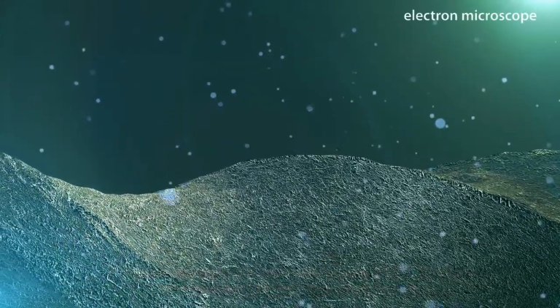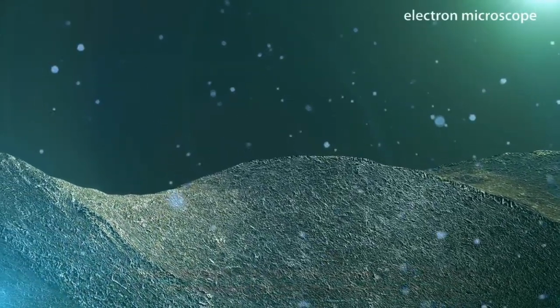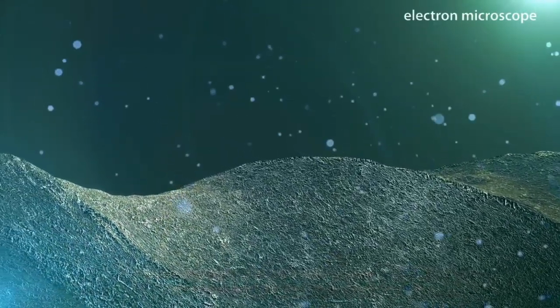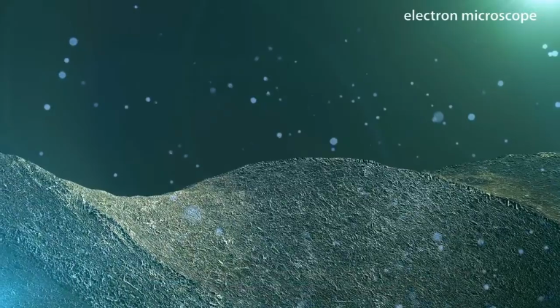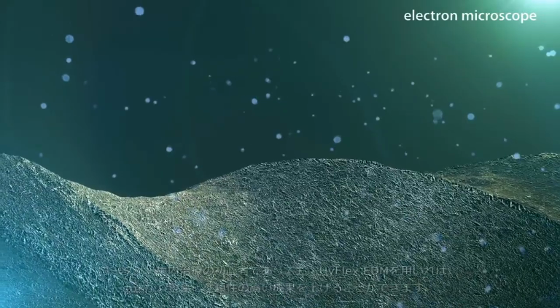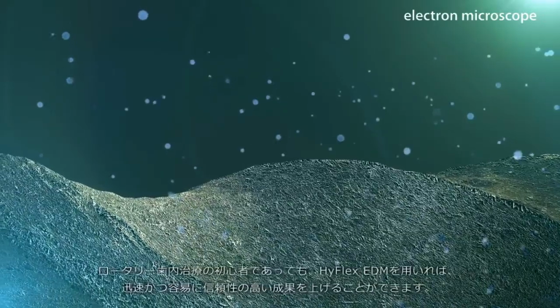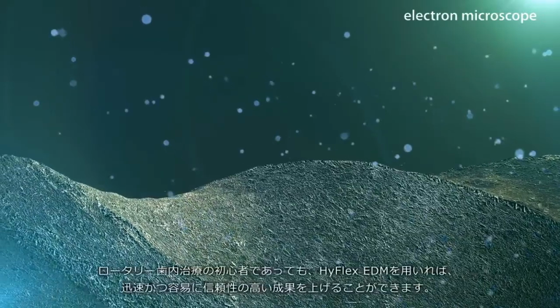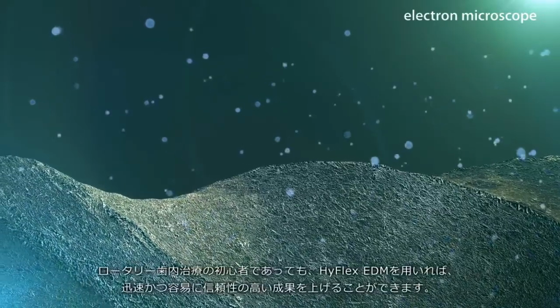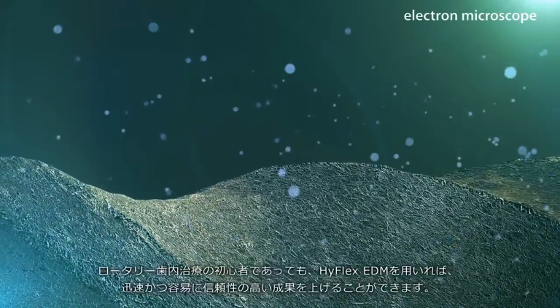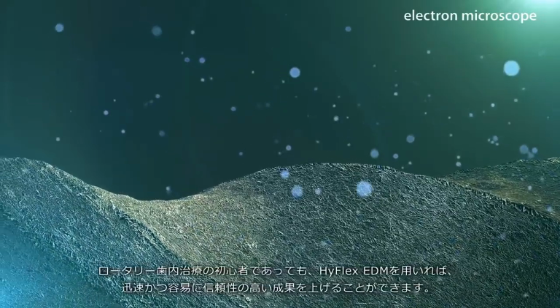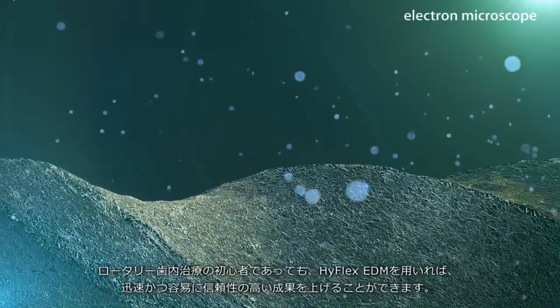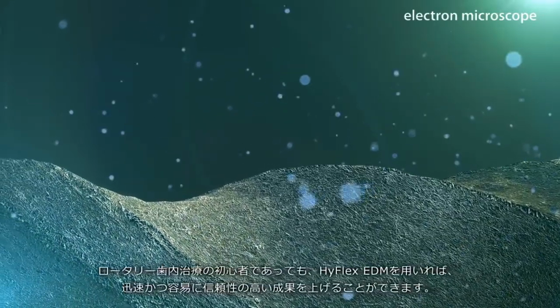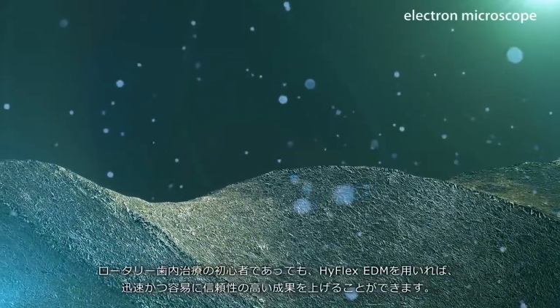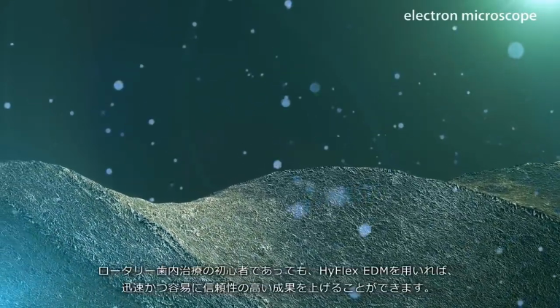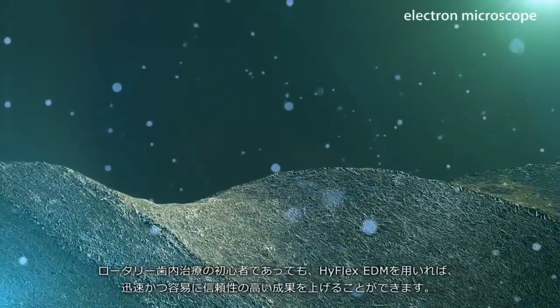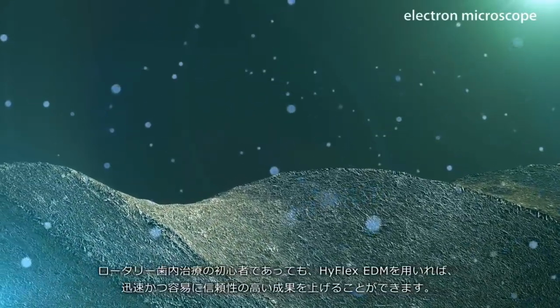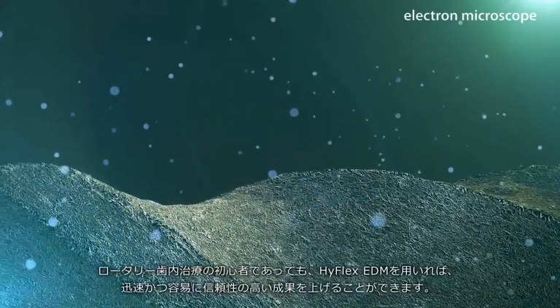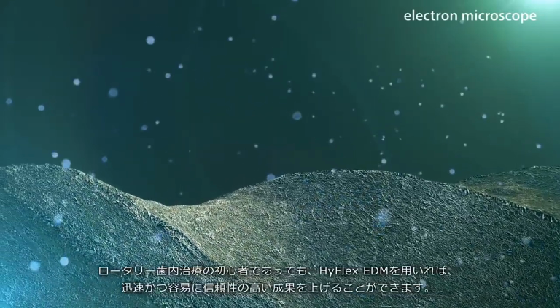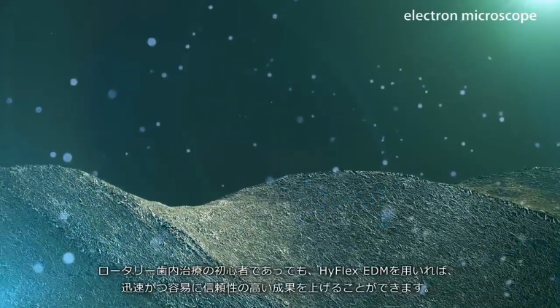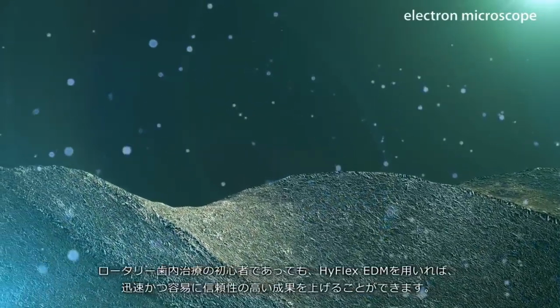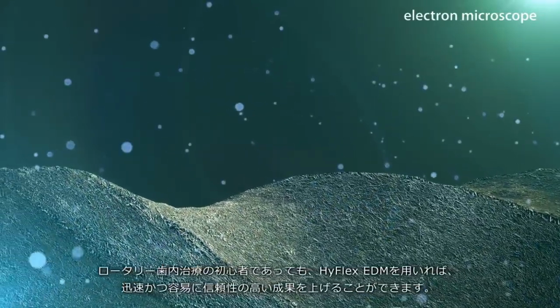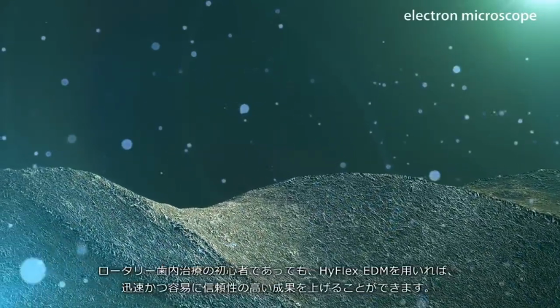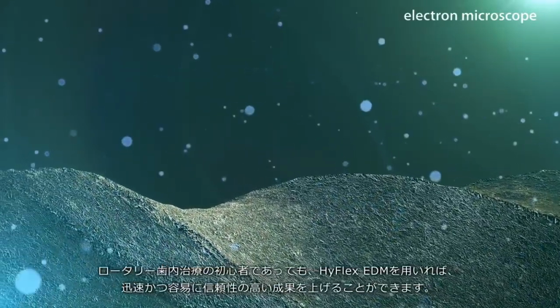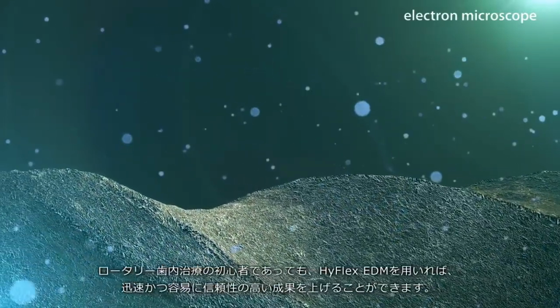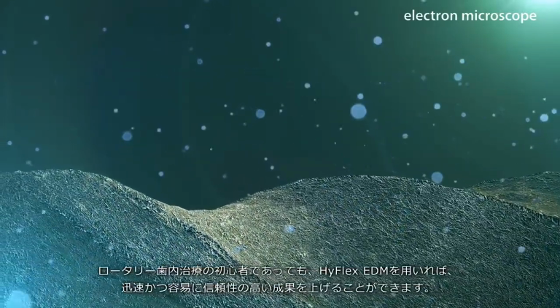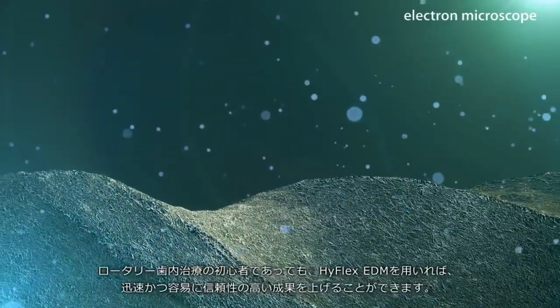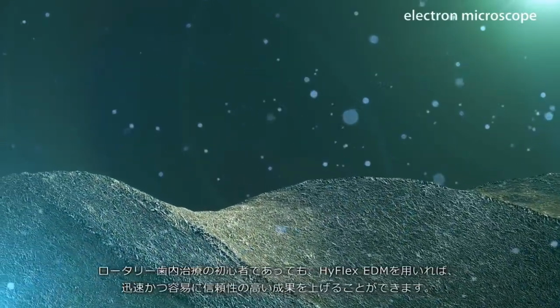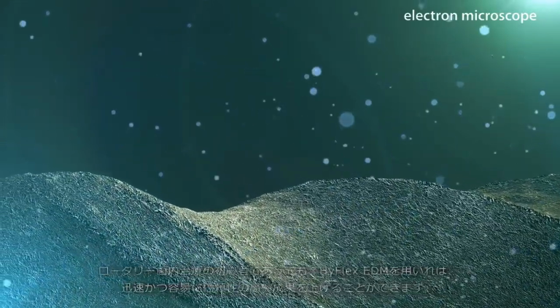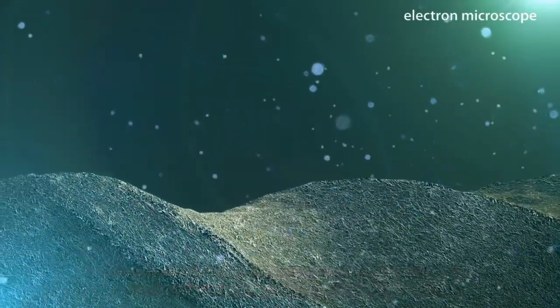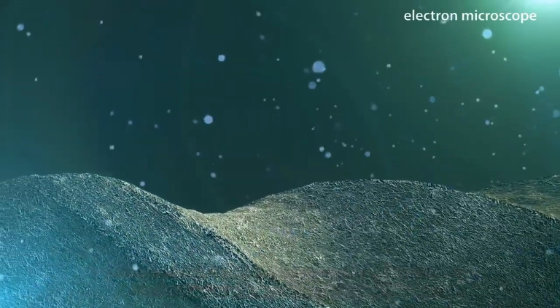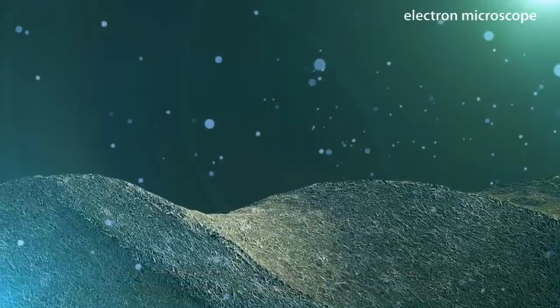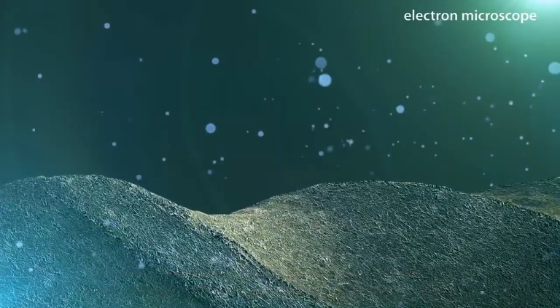Even newcomers to endo achieve reliable results quickly and easily with the aid of the HyFlex EDM.